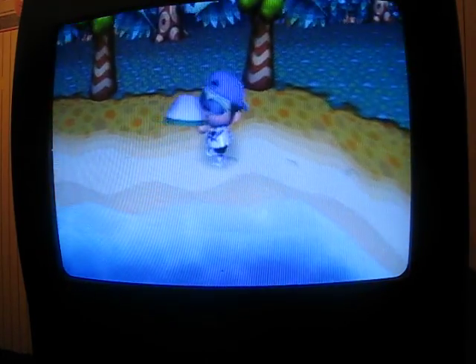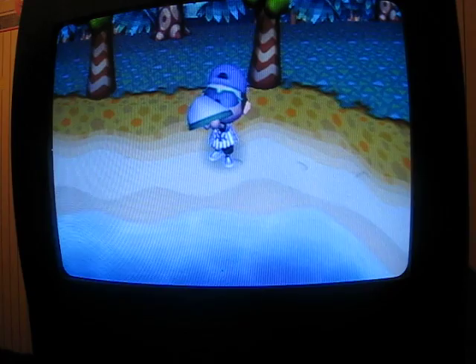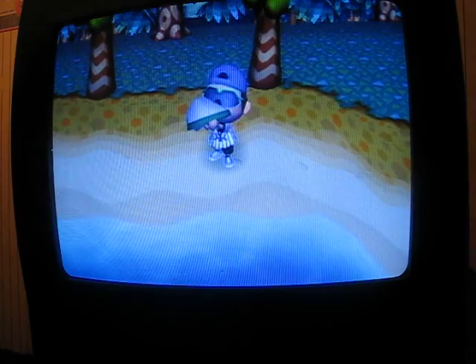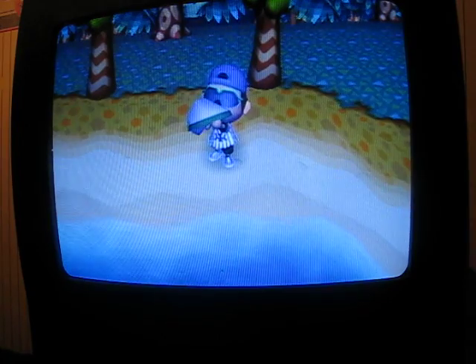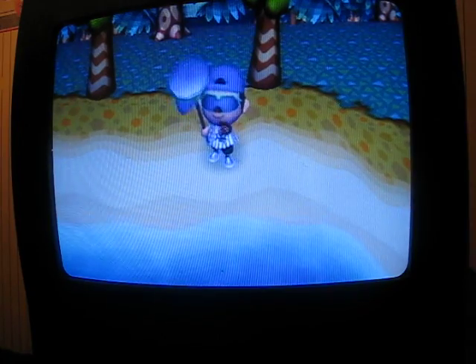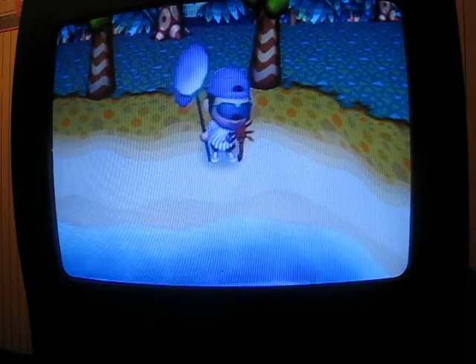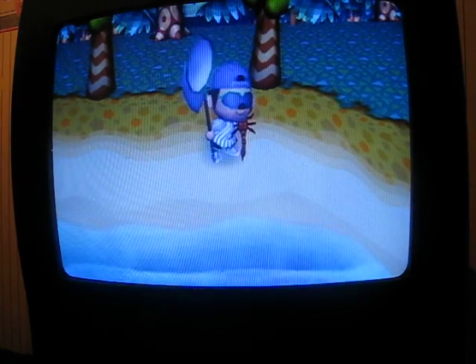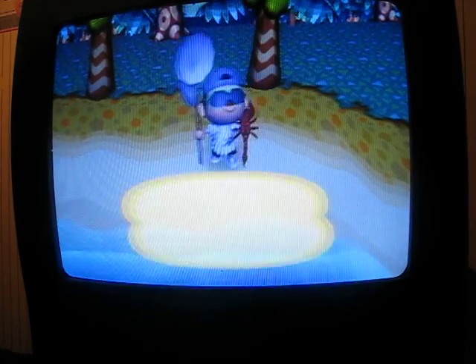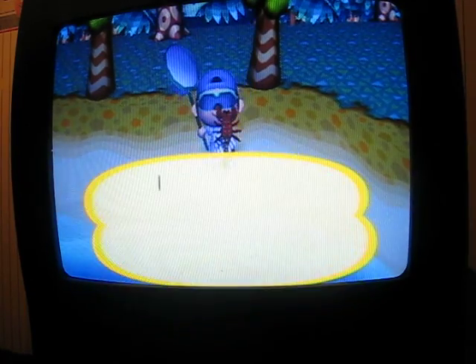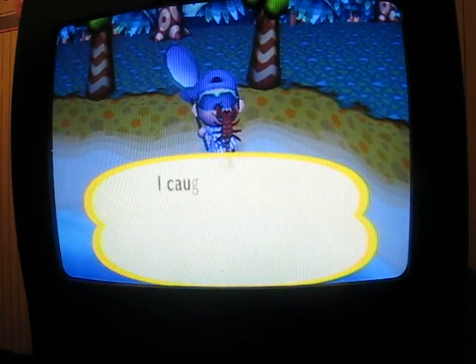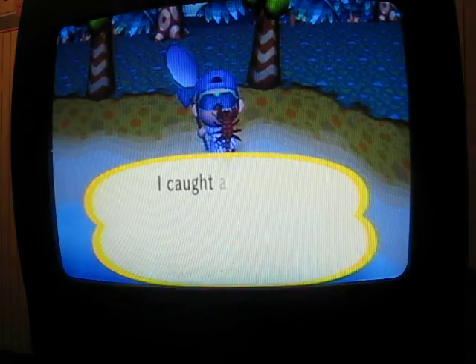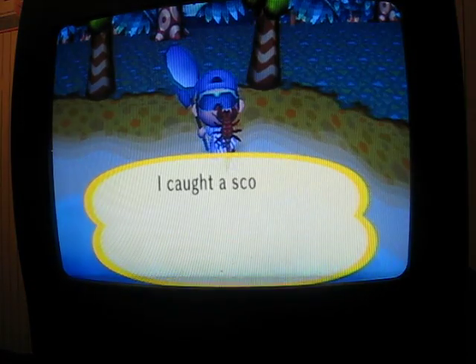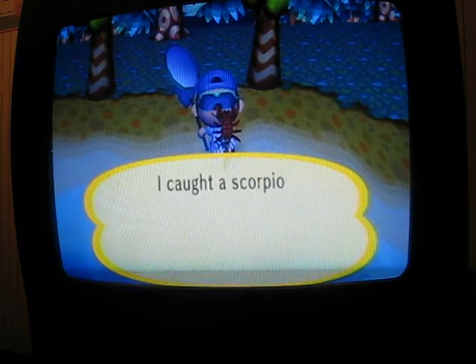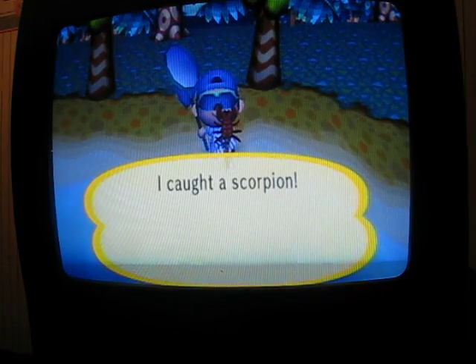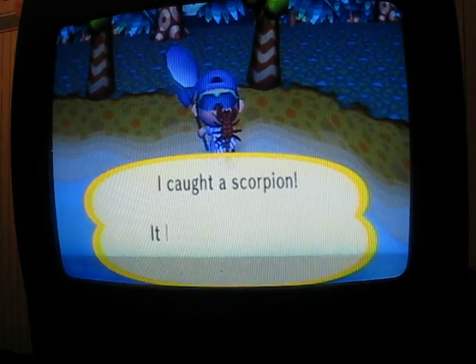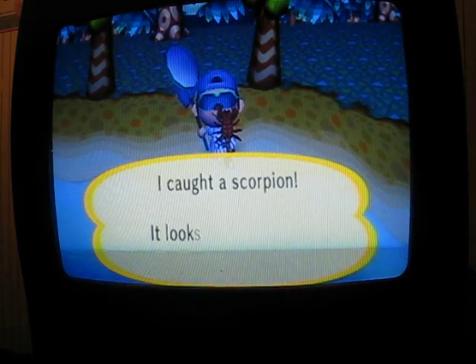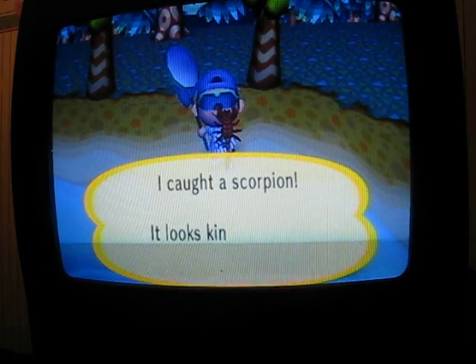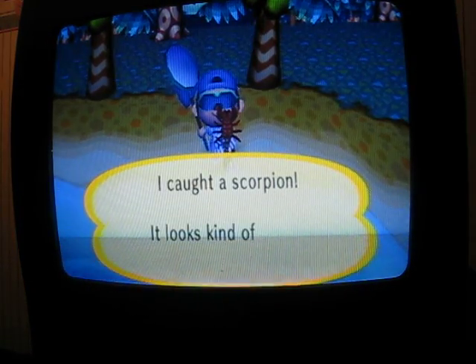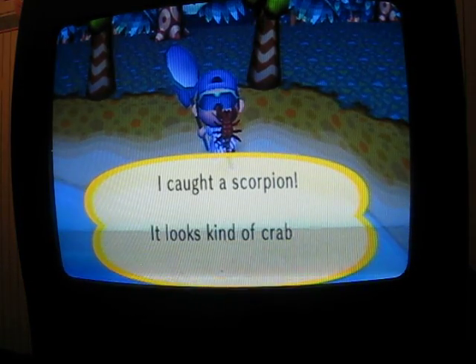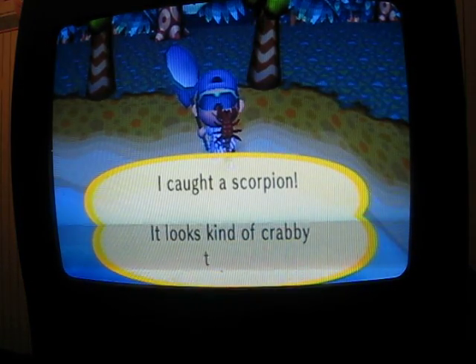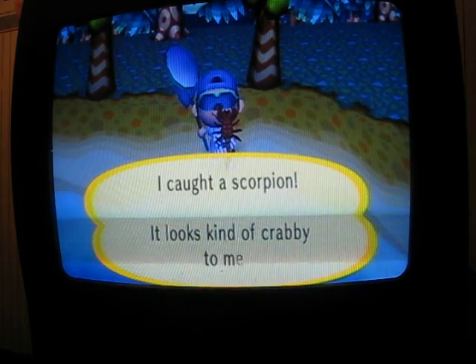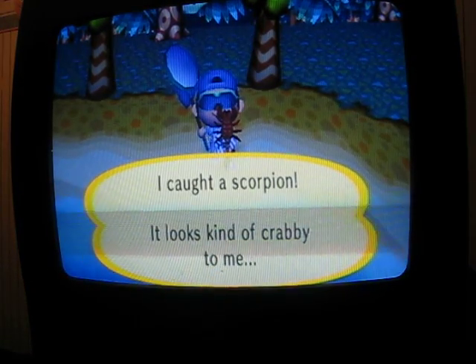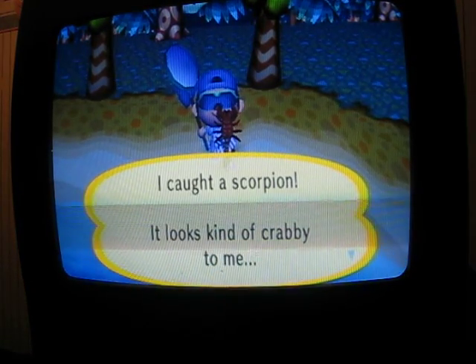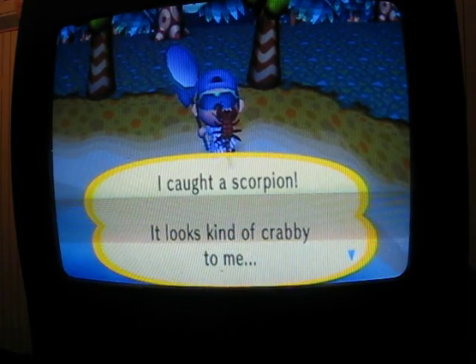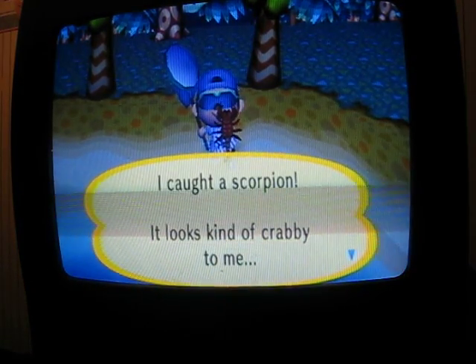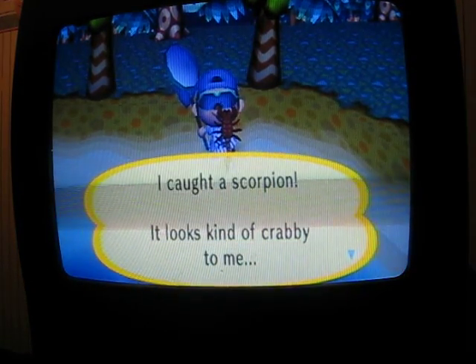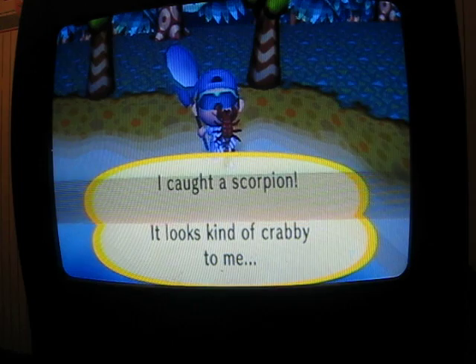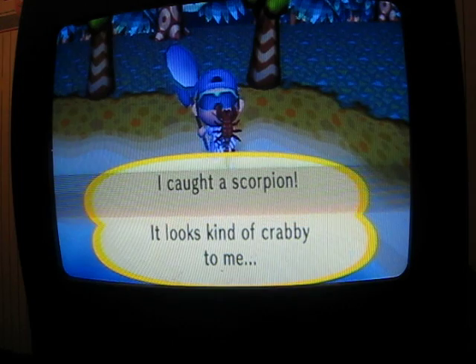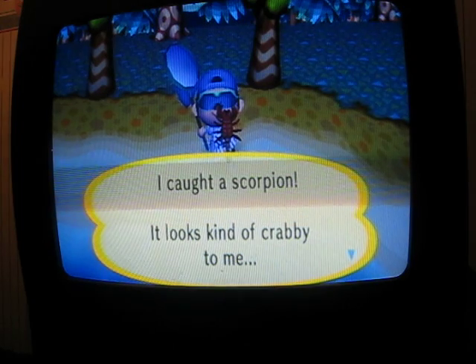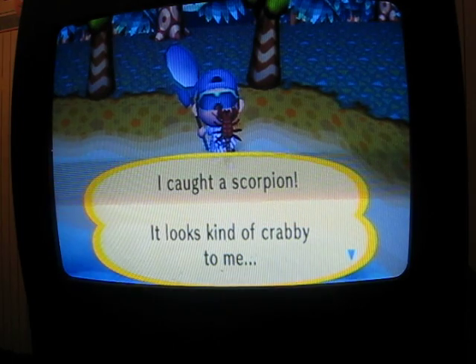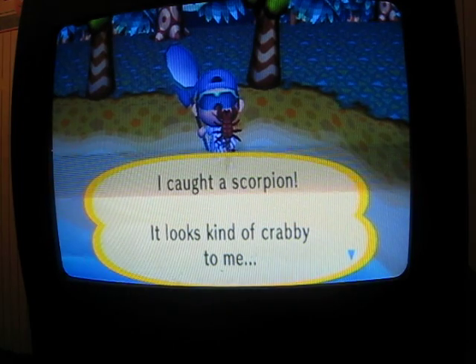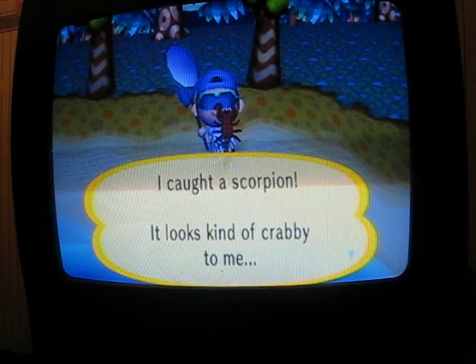Got him. Simple as that. Just gotta get behind him because he takes forever to turn around.